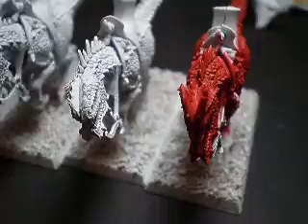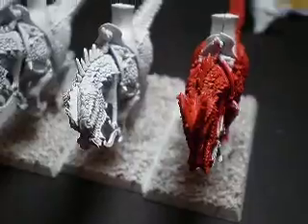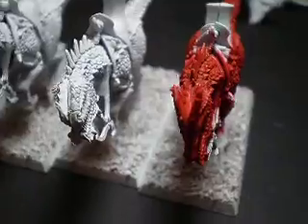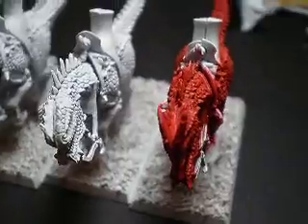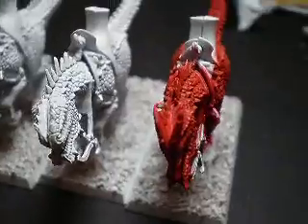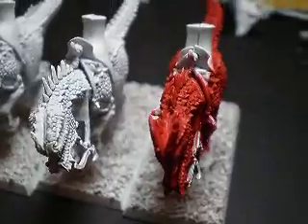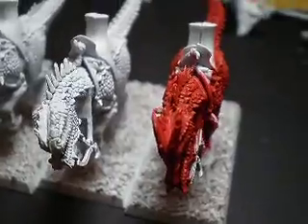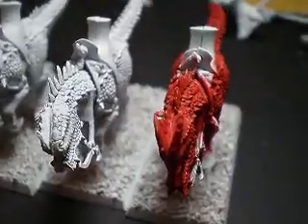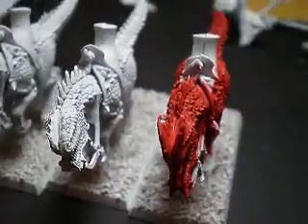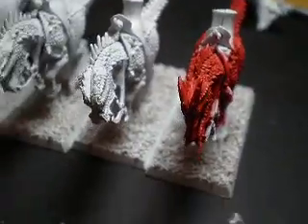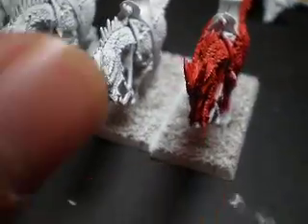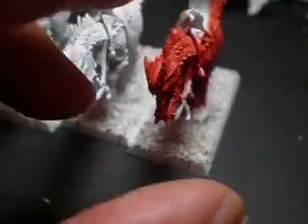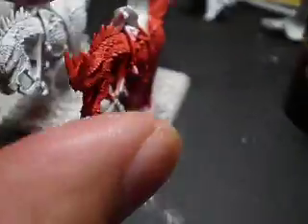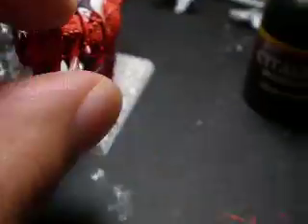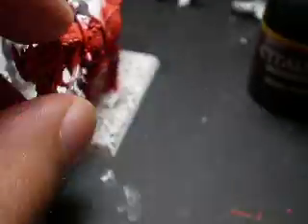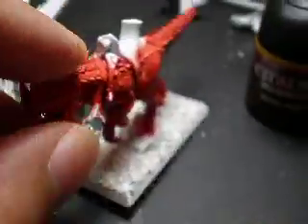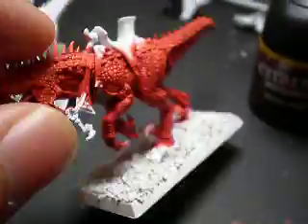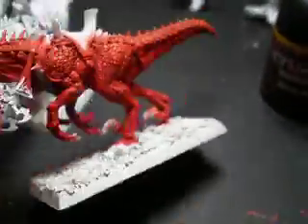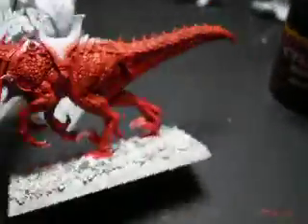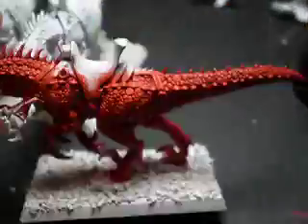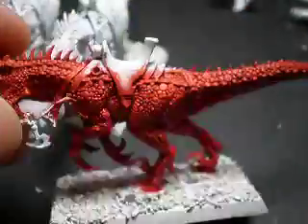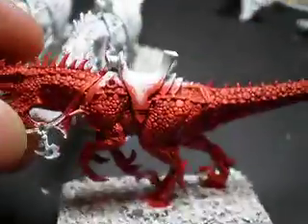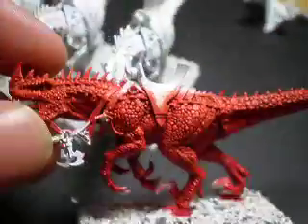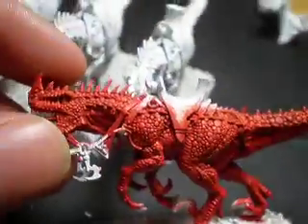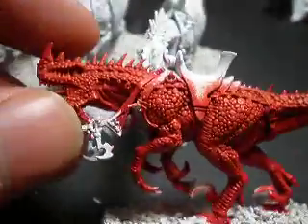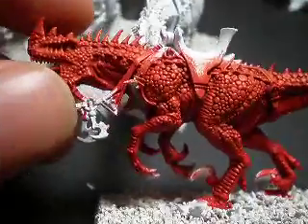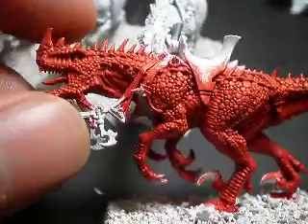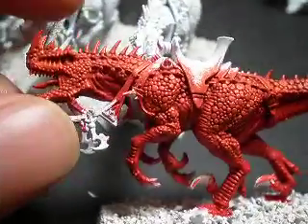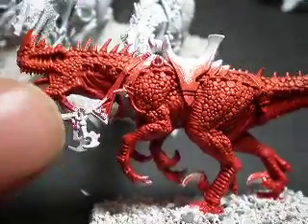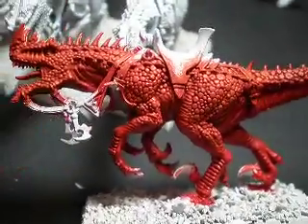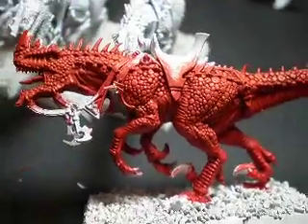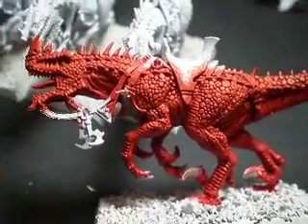Alright guys, stay tuned. Here's my awesome cold ones in the process. I love this.